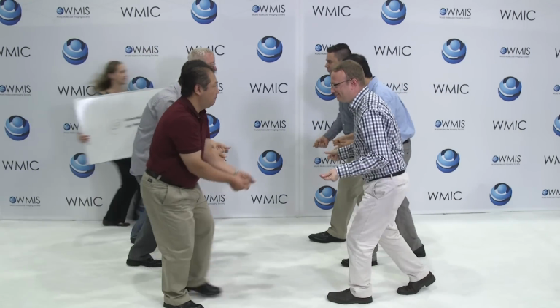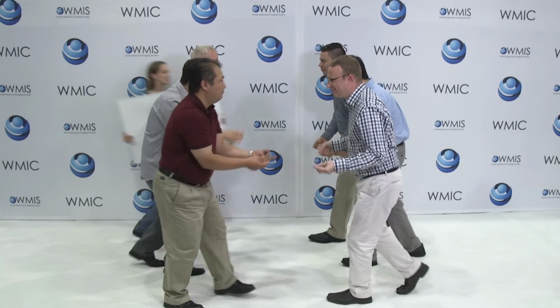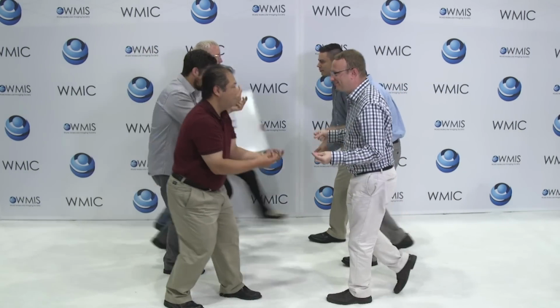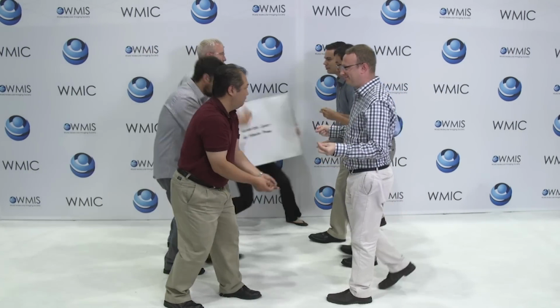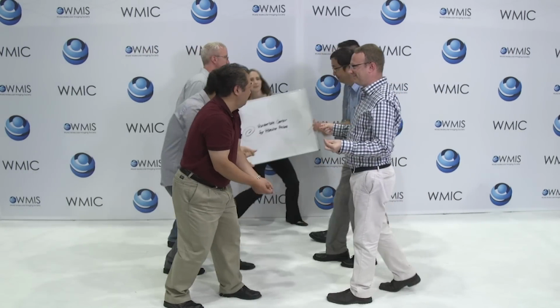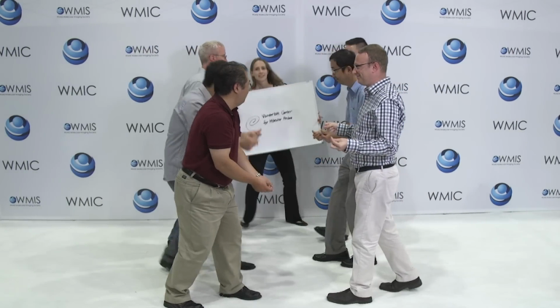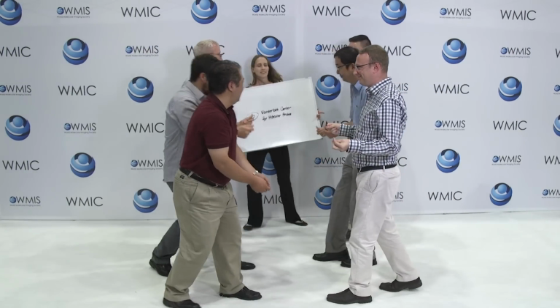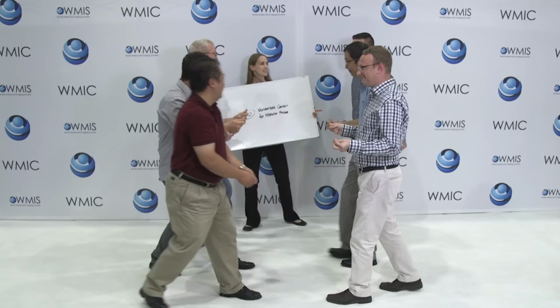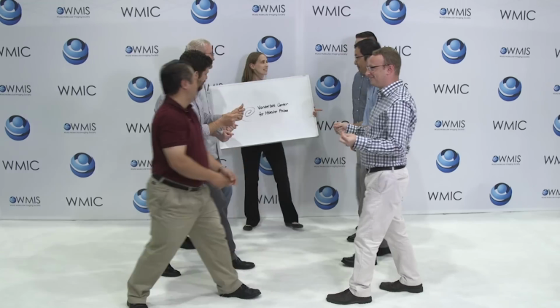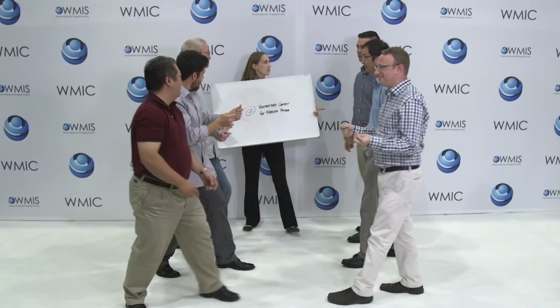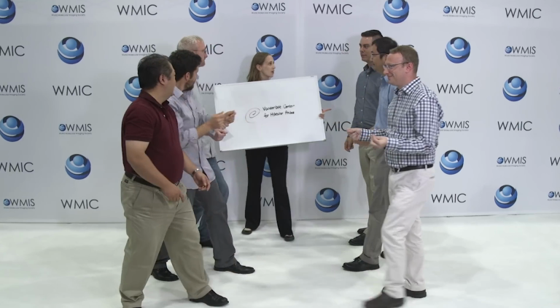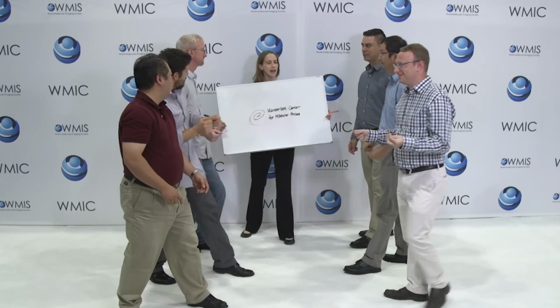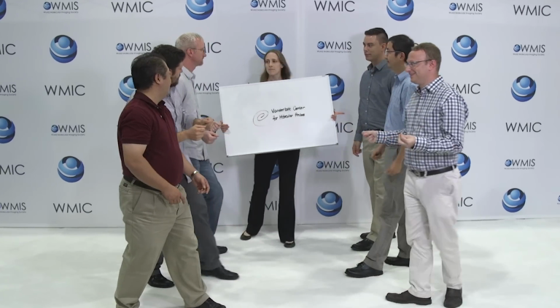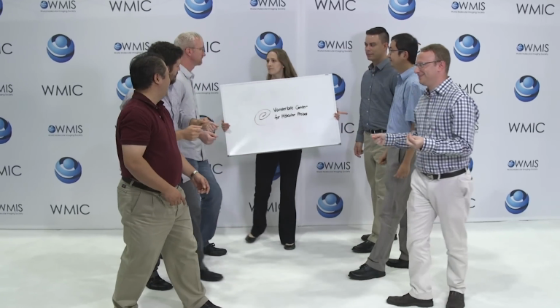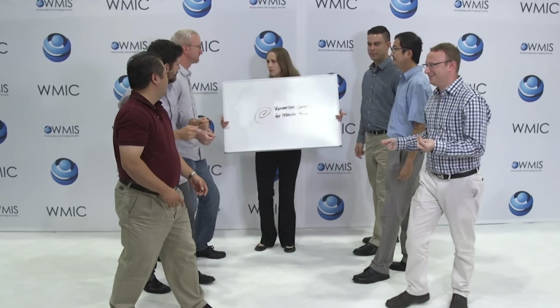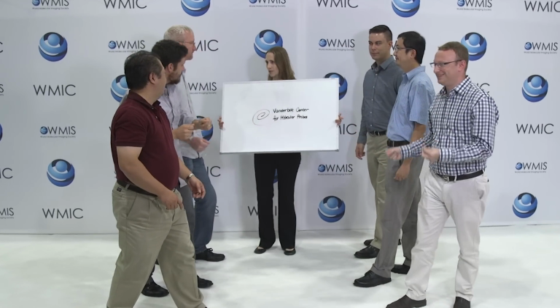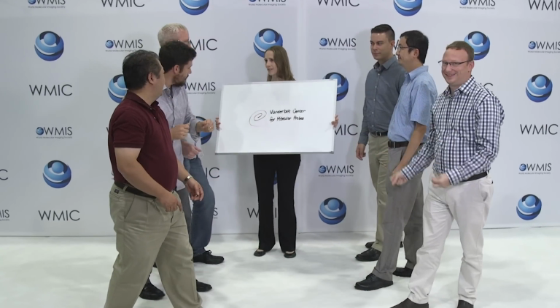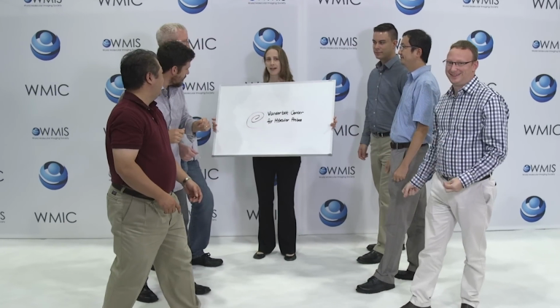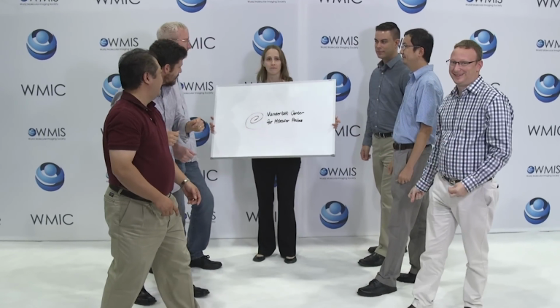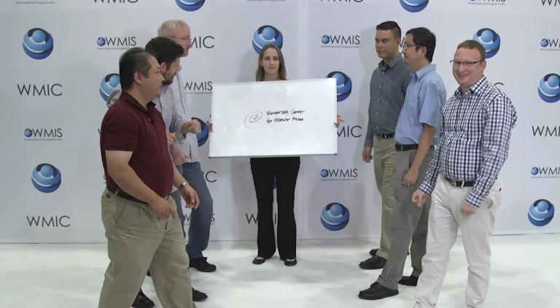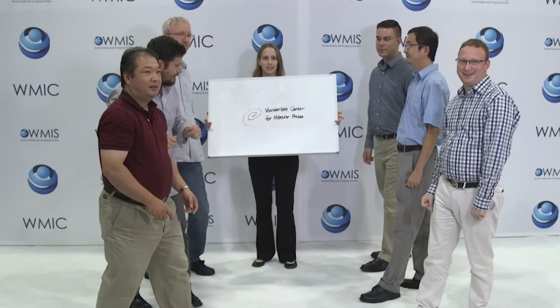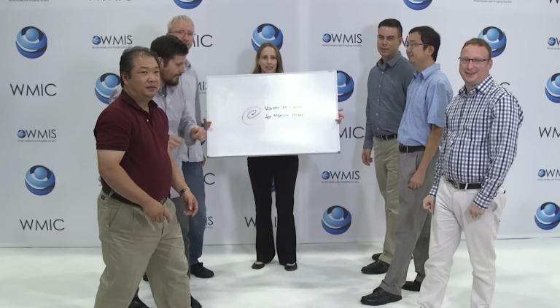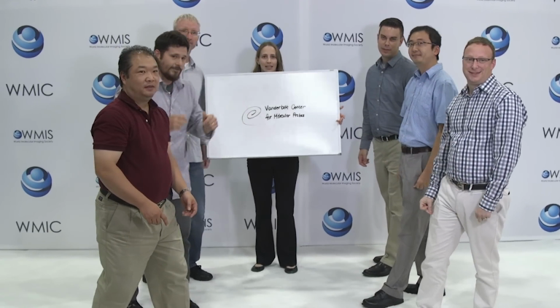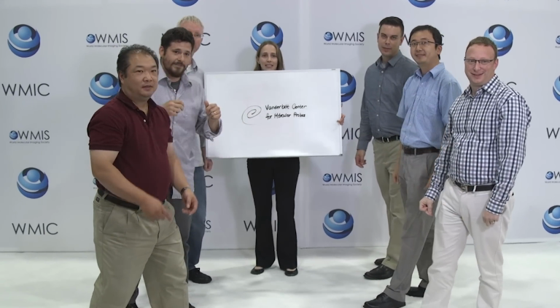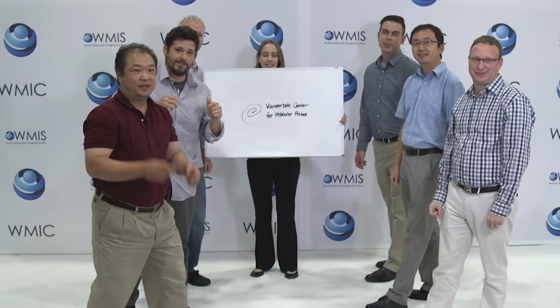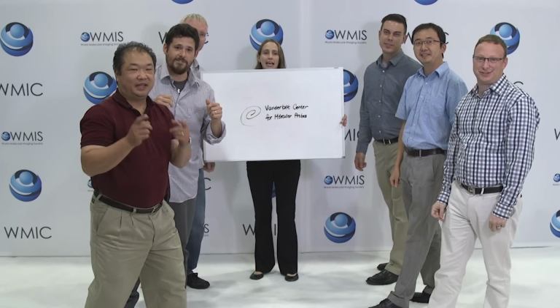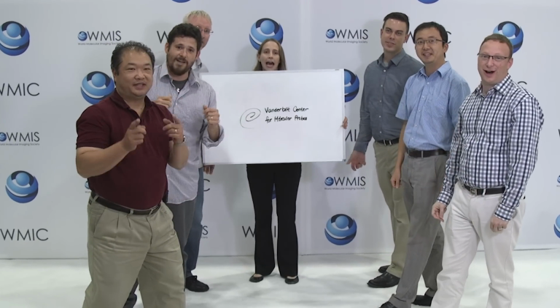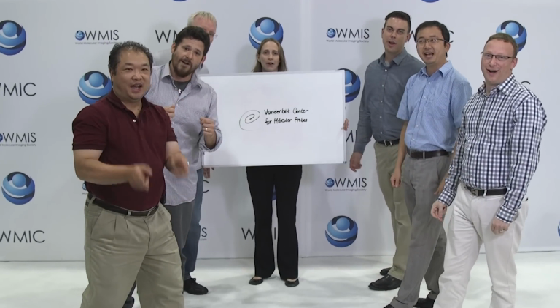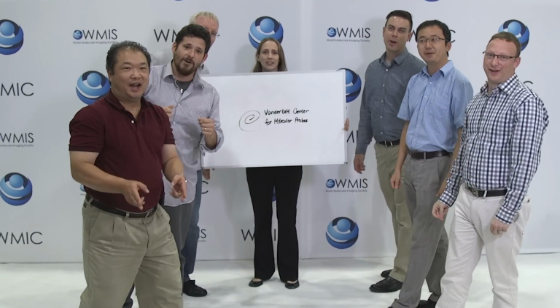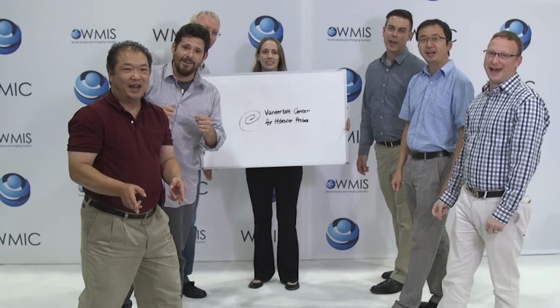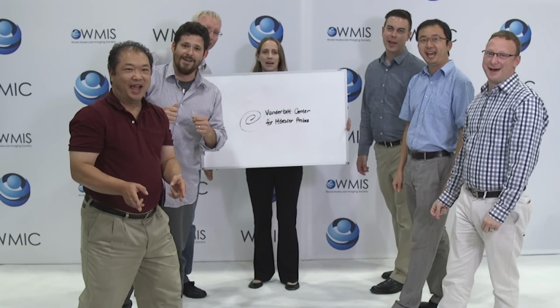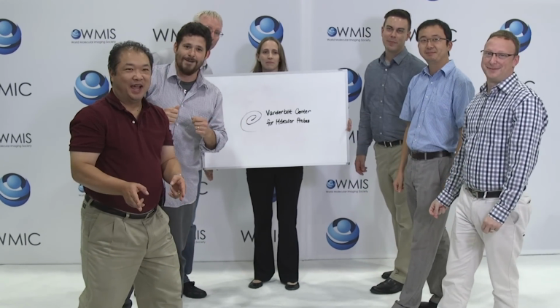Stop! This isn't your lab, or your lab. This is our lab.